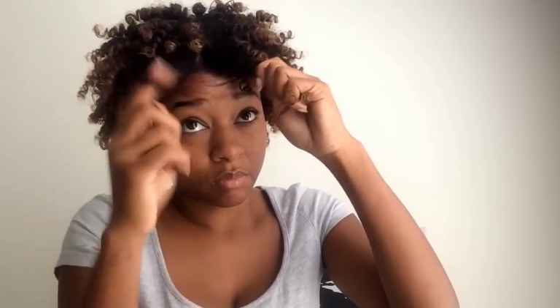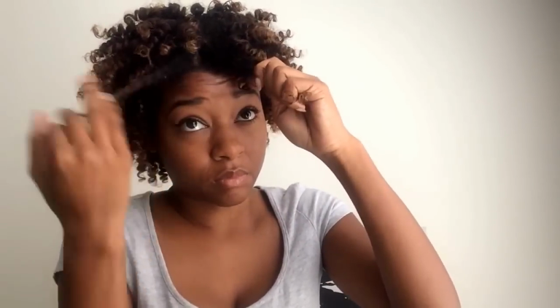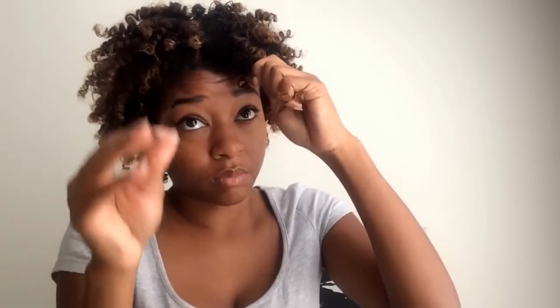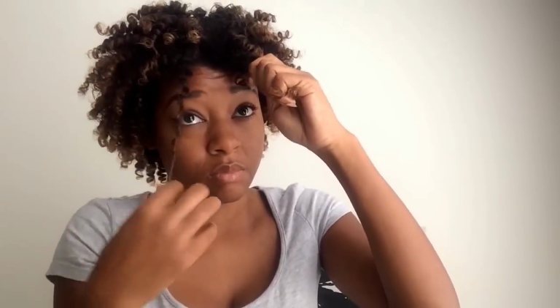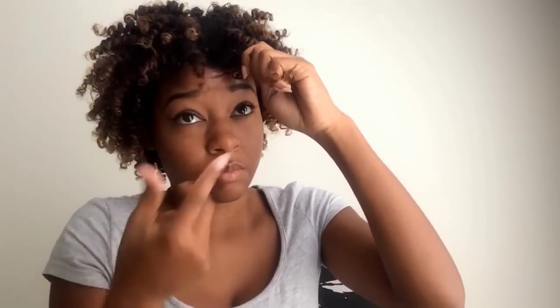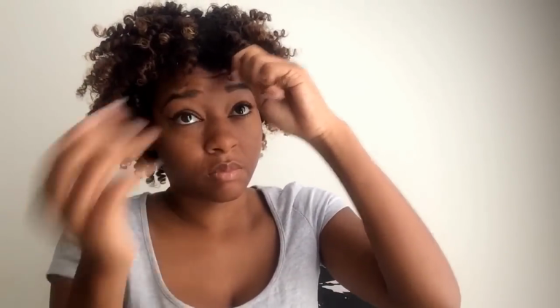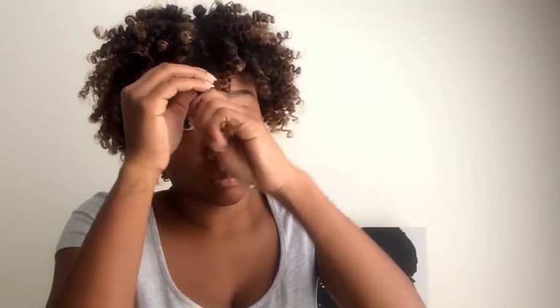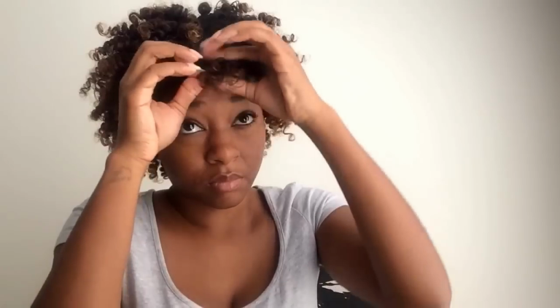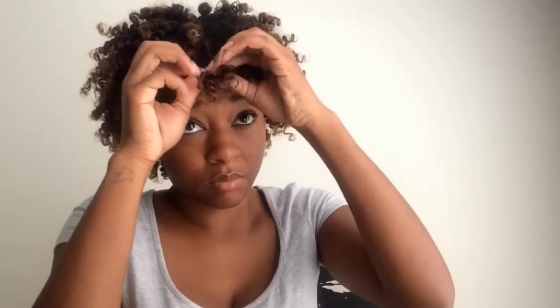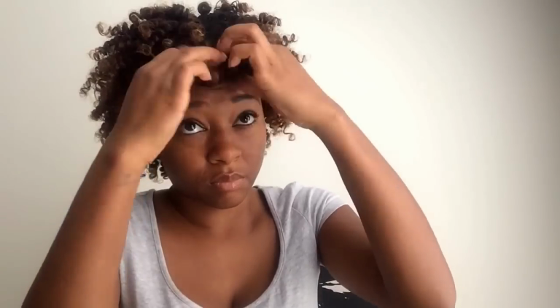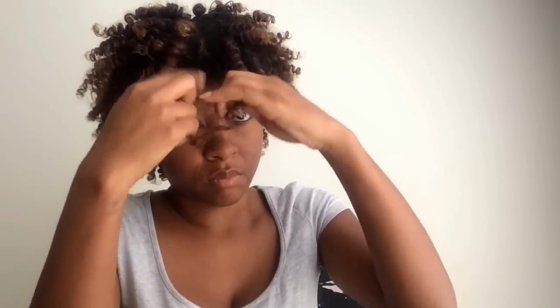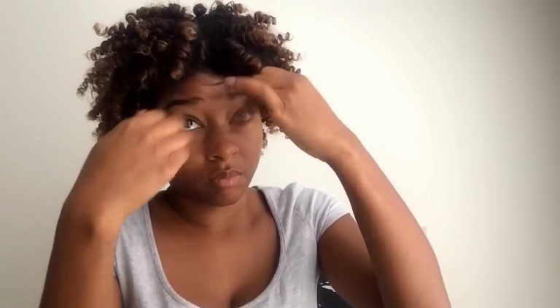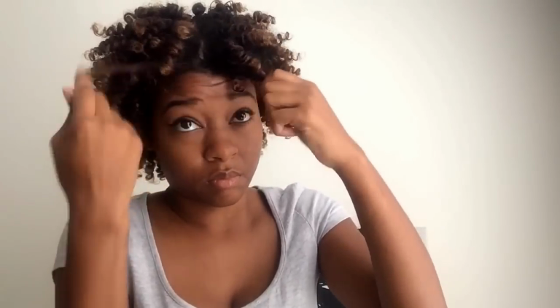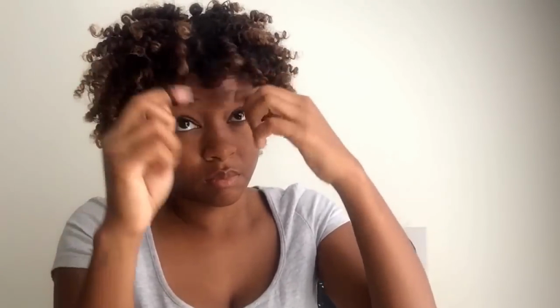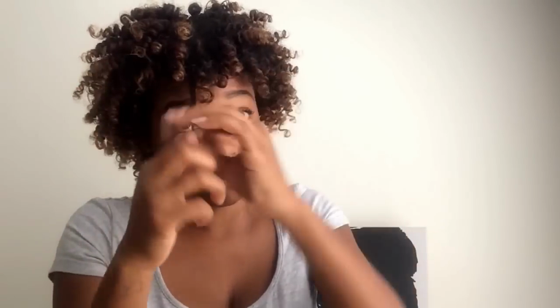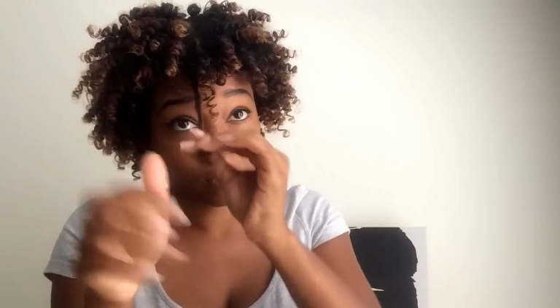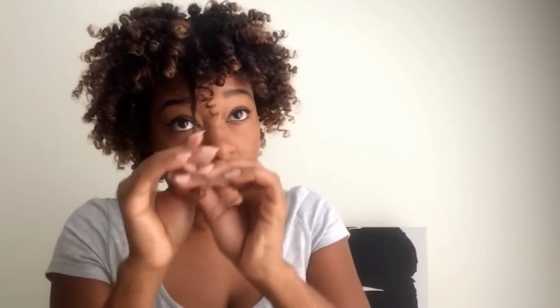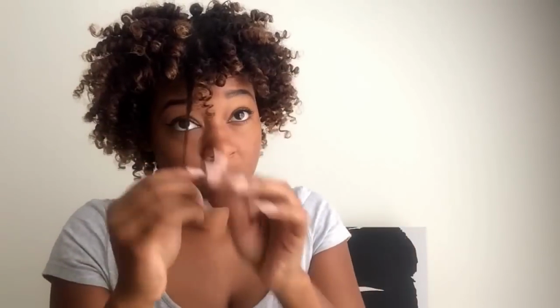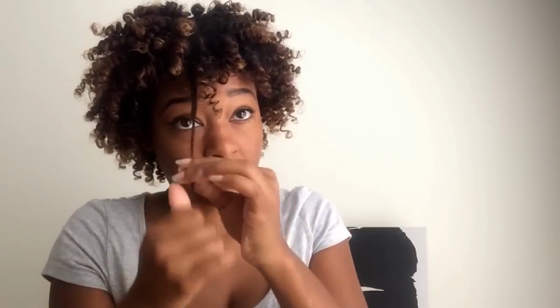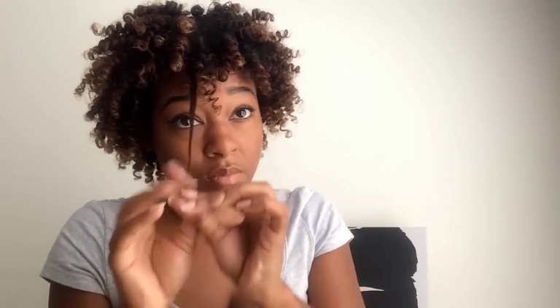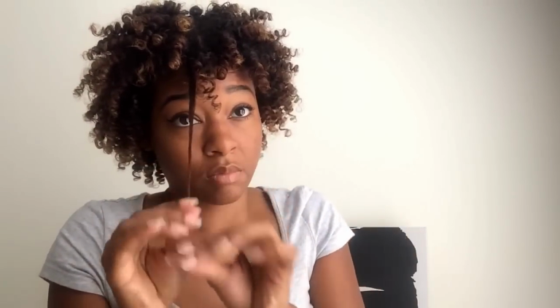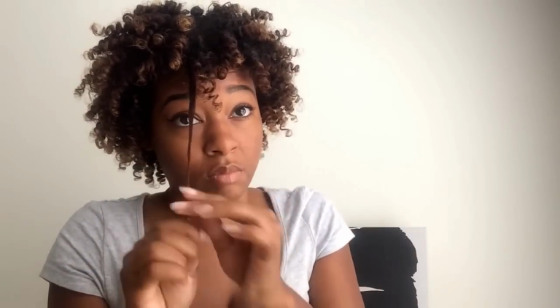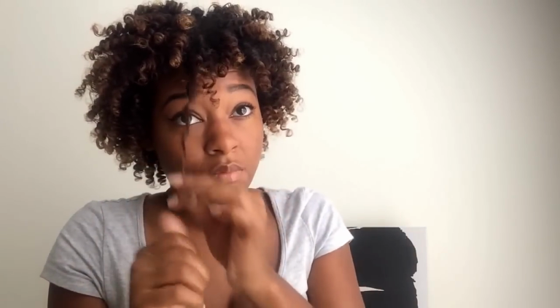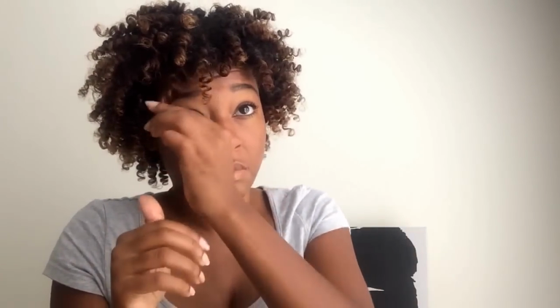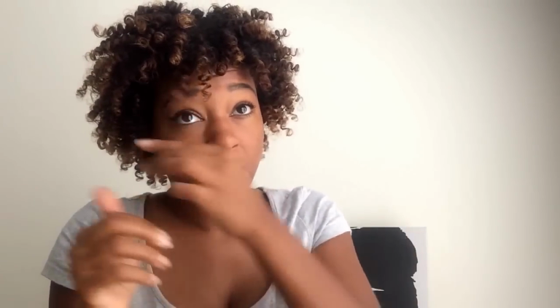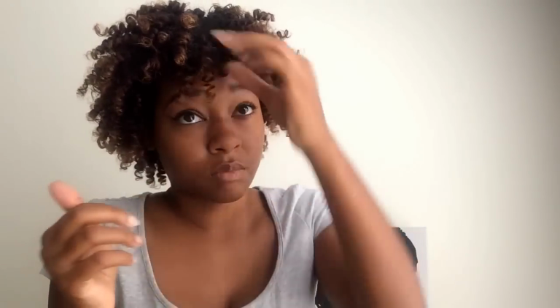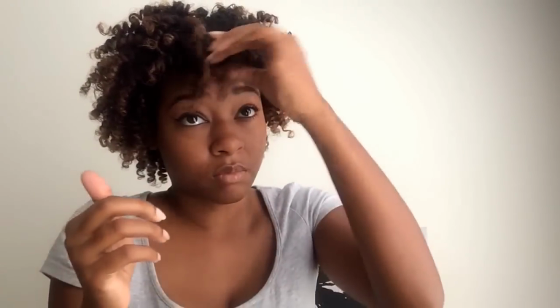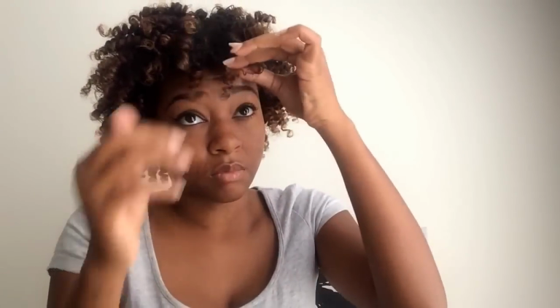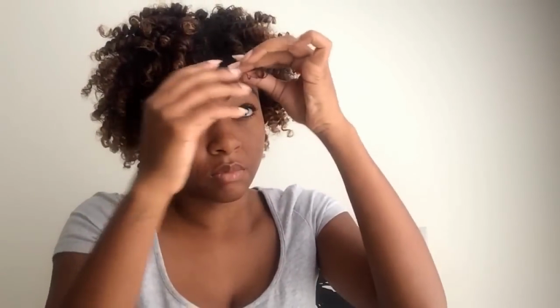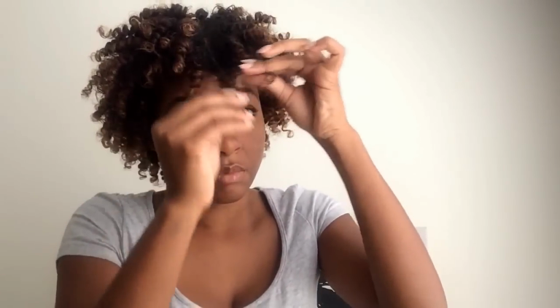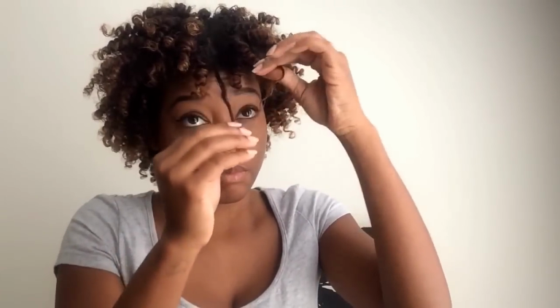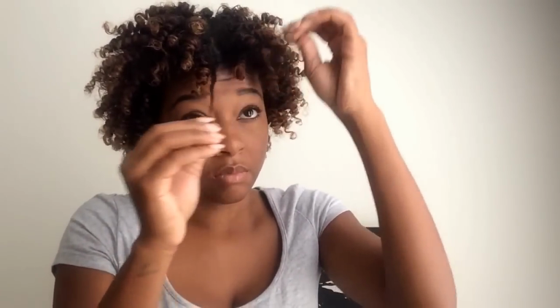While filming, I found another way to revive the frizzy pieces — just take it and roll it between your fingers going downward like this, and it'll pop right back to life.